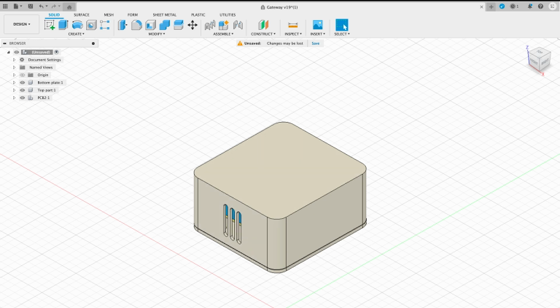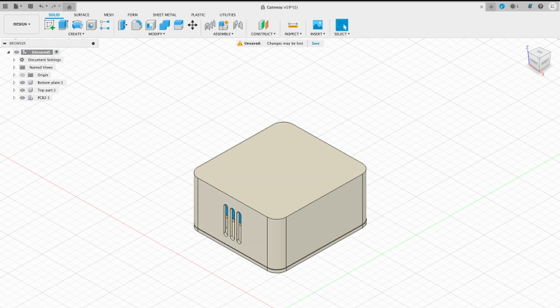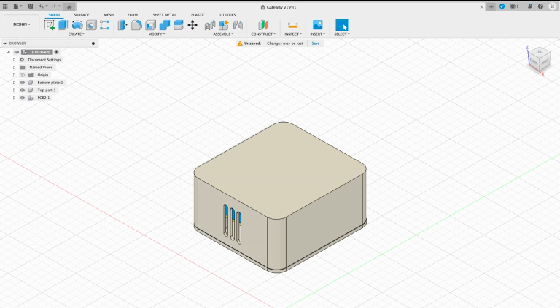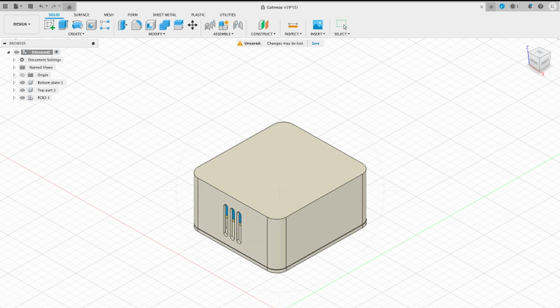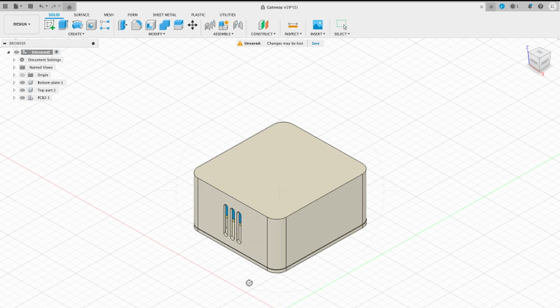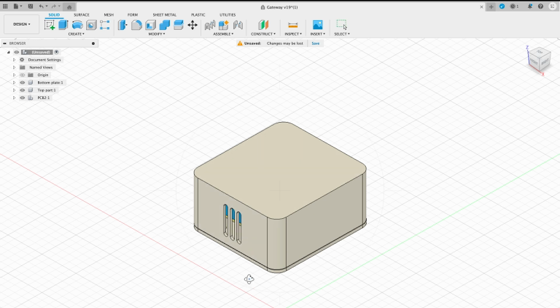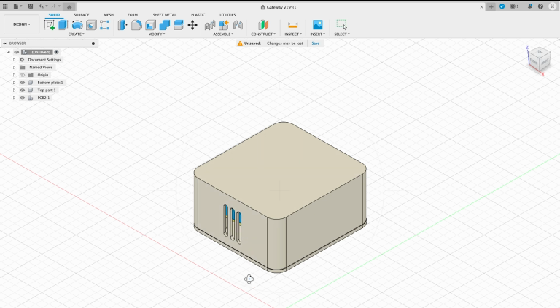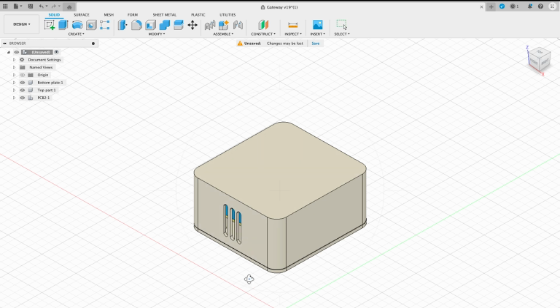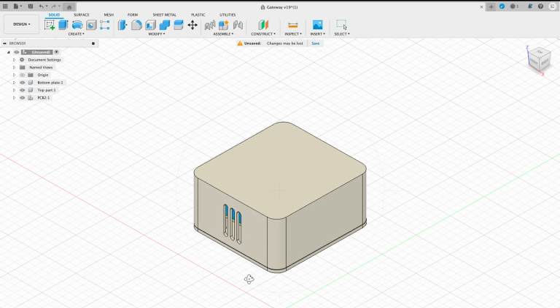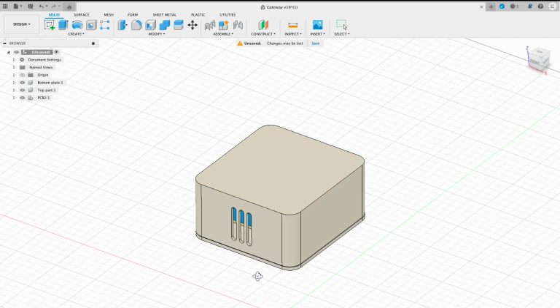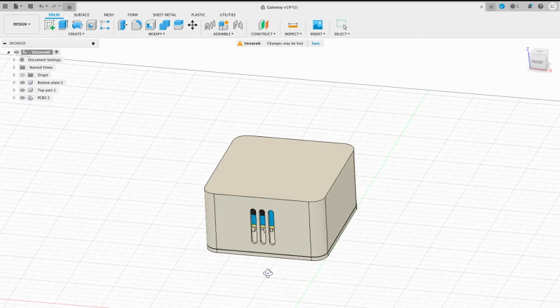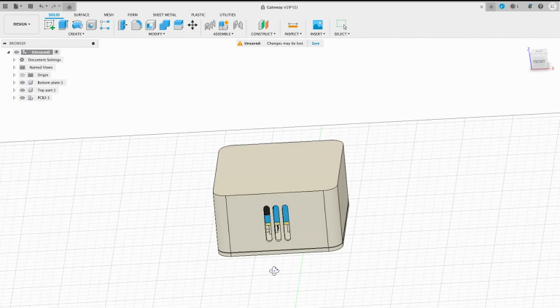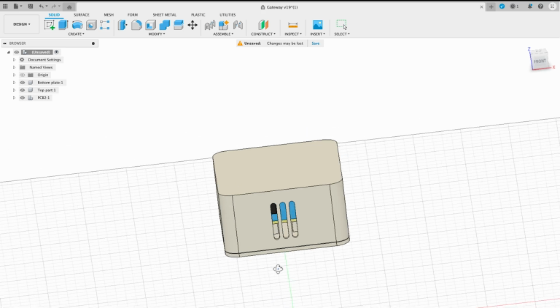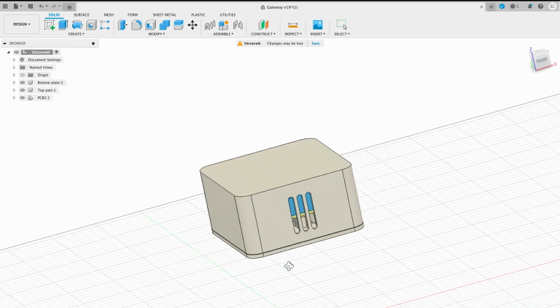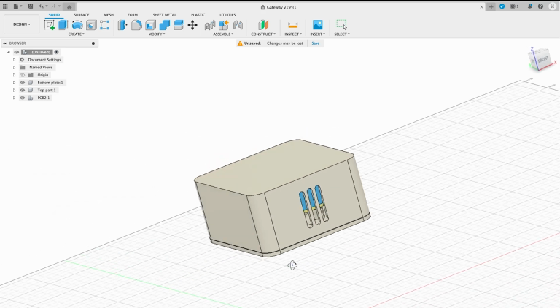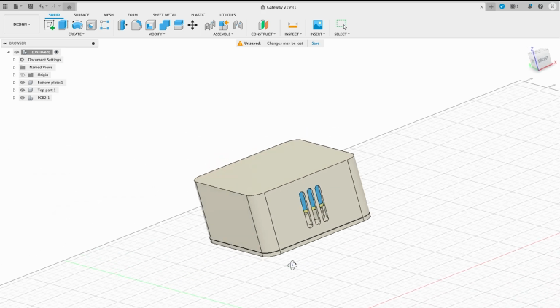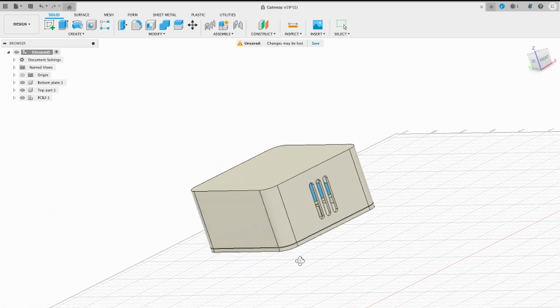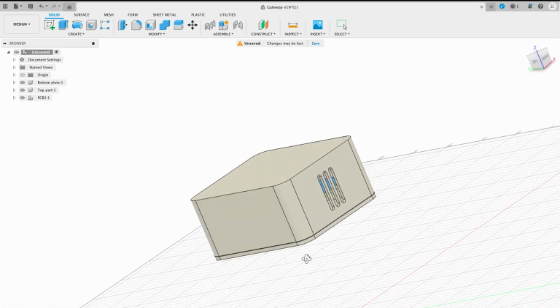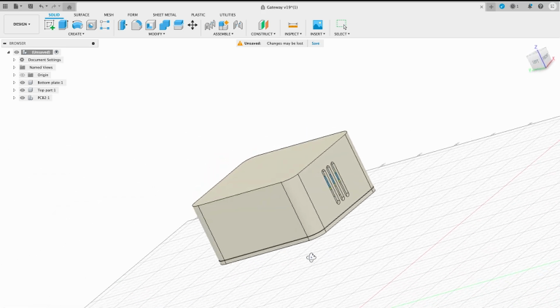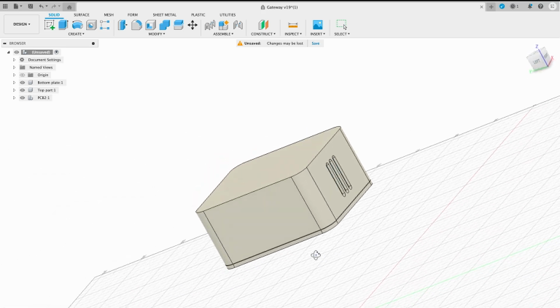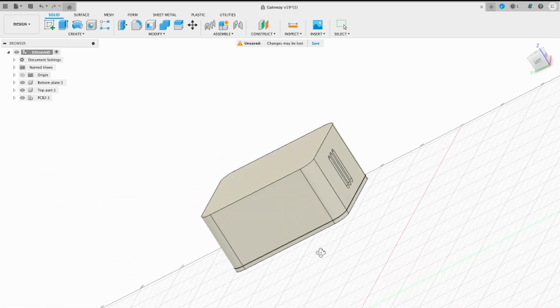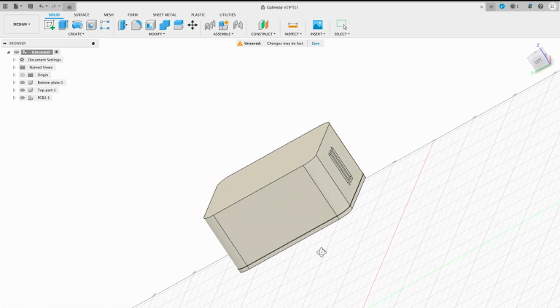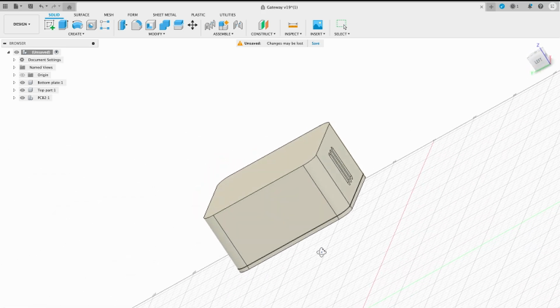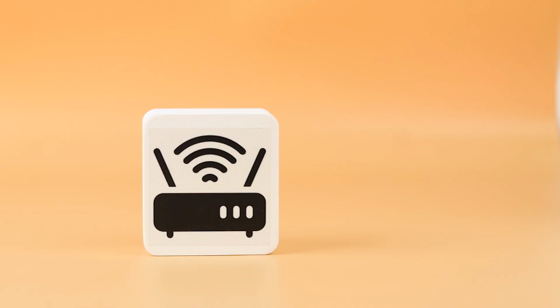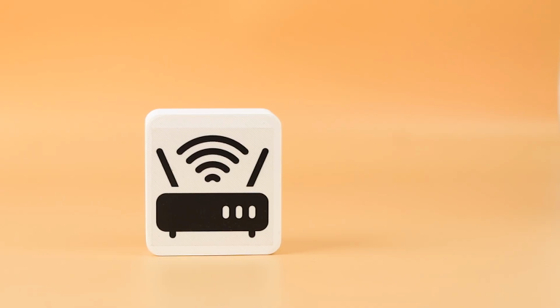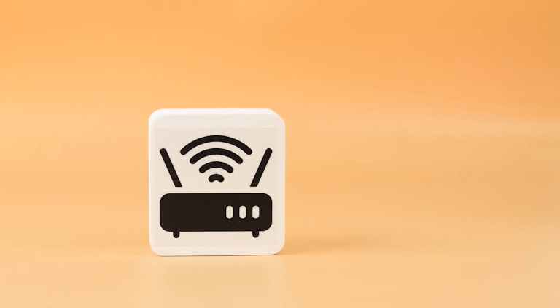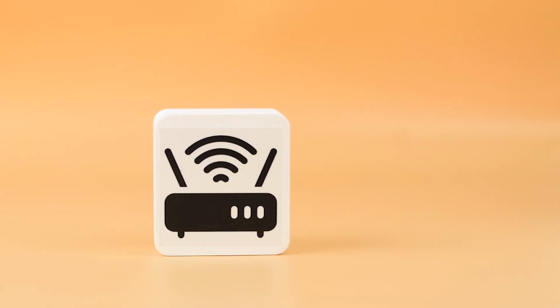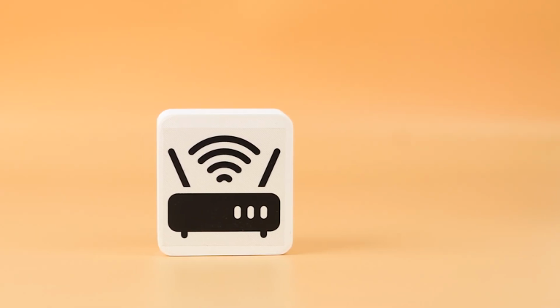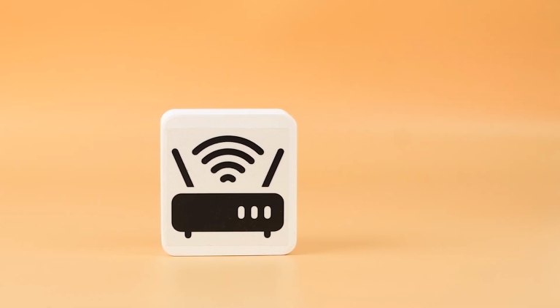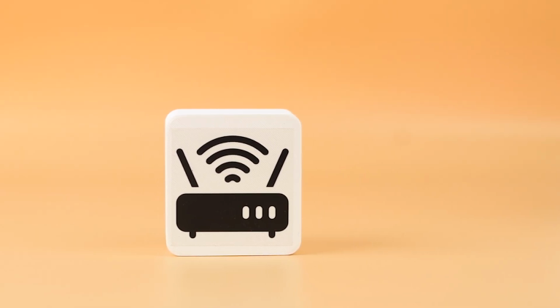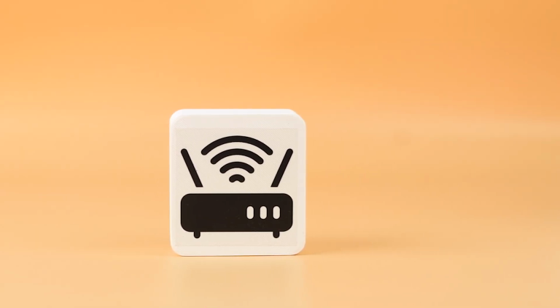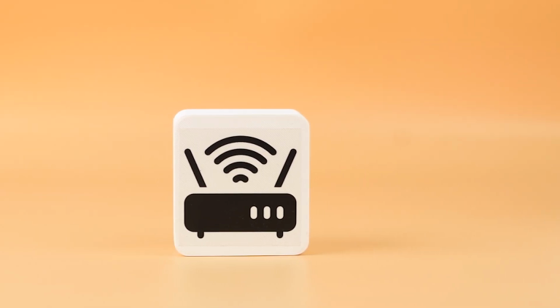To protect and house the delicate electronics, custom cases were created using Autodesk Fusion 360. These cases were thoughtfully designed to provide physical protection and enhance the aesthetic appeal of the devices. First, we are going to look at the gateway.